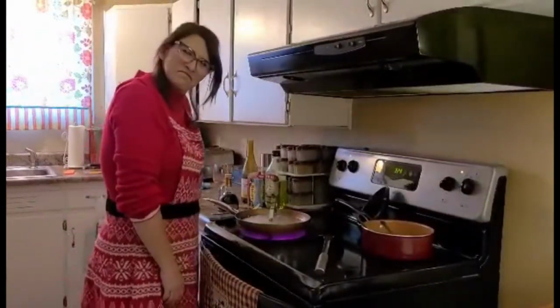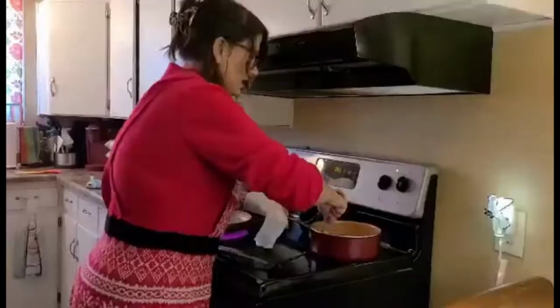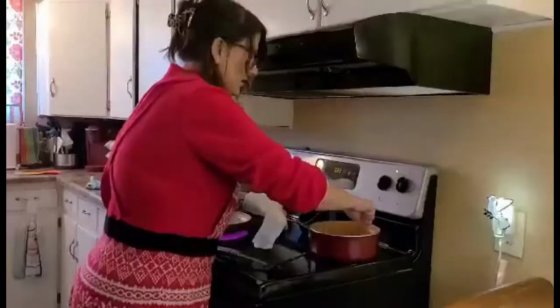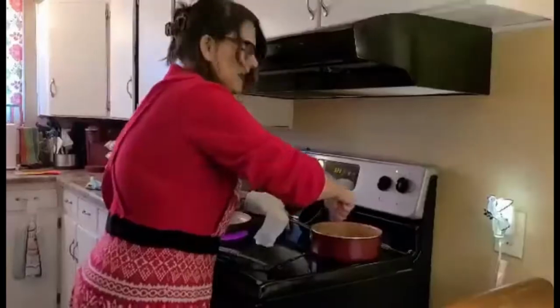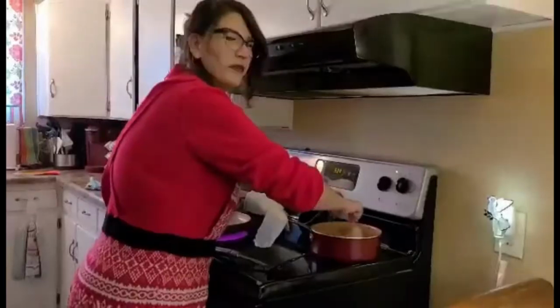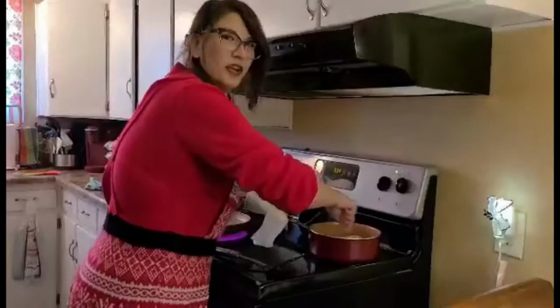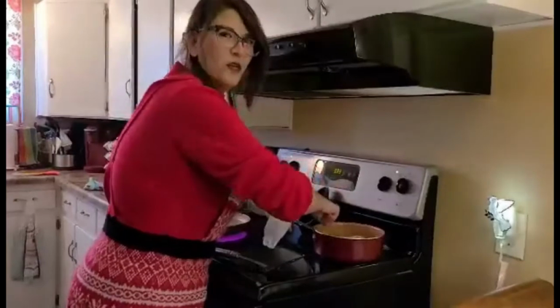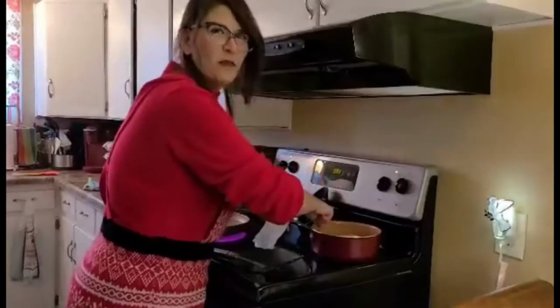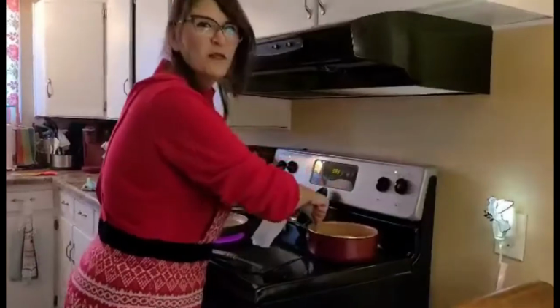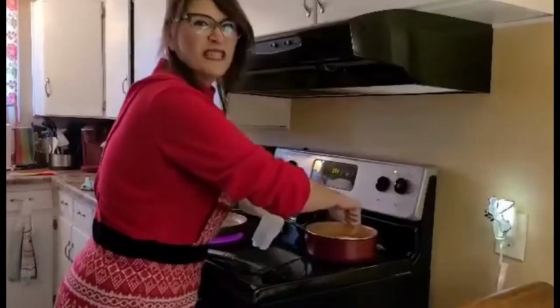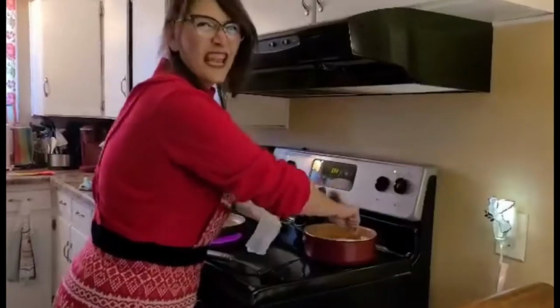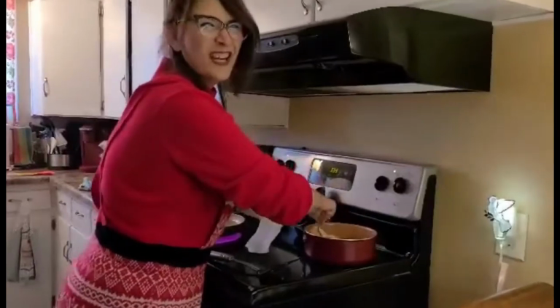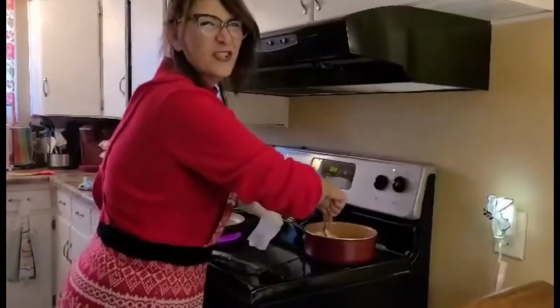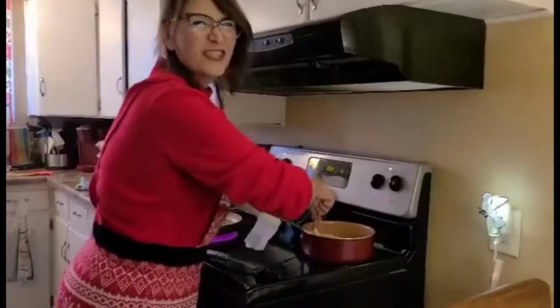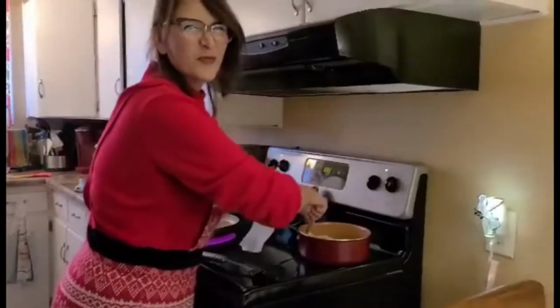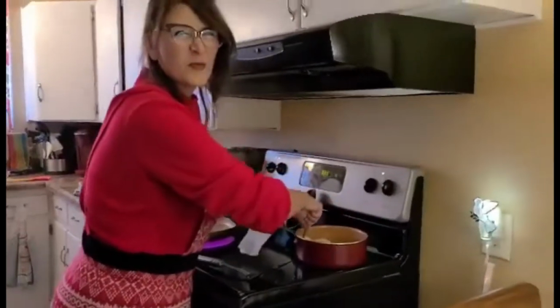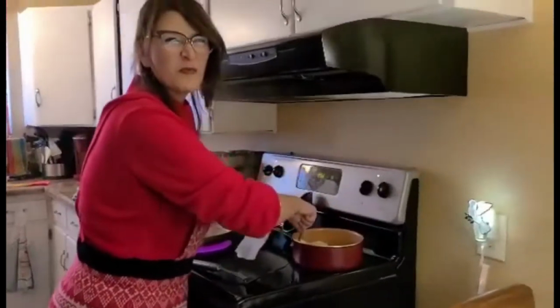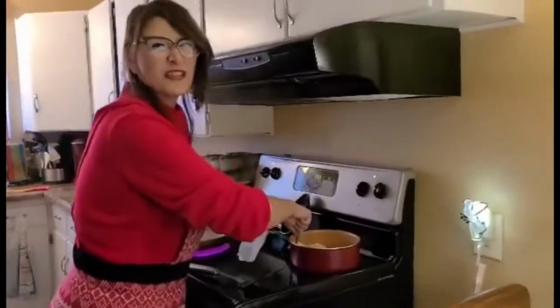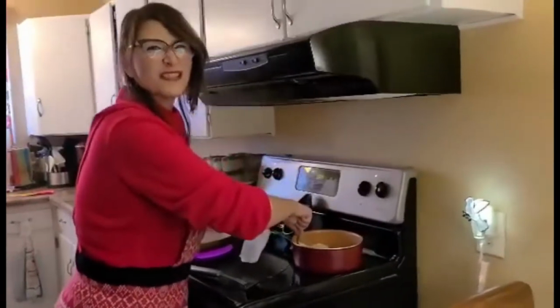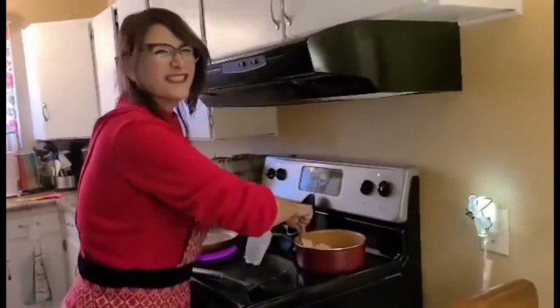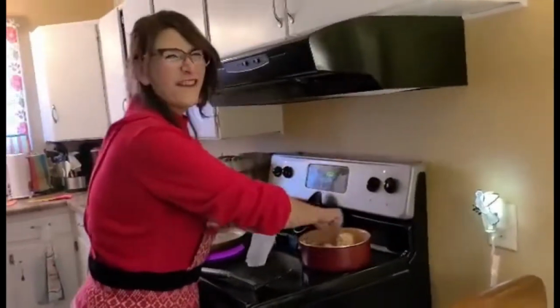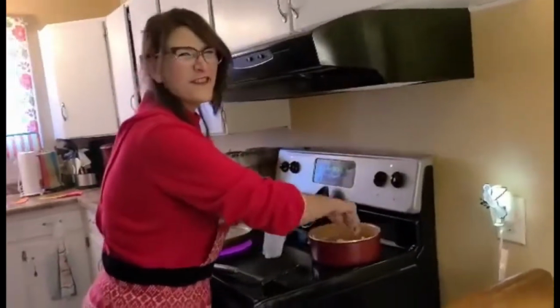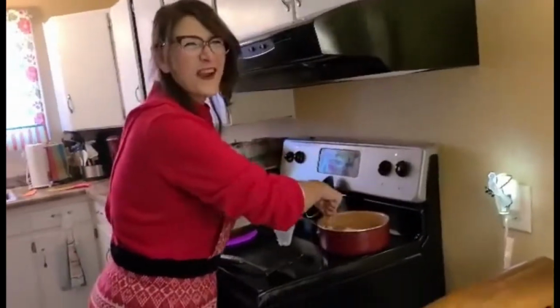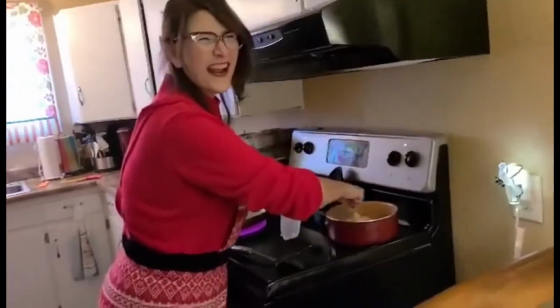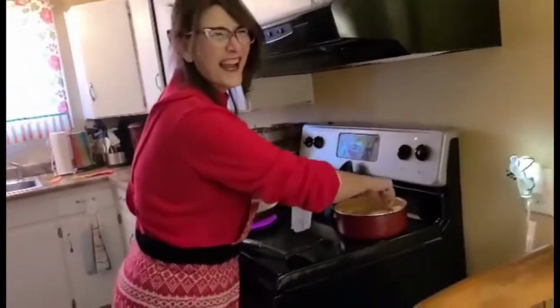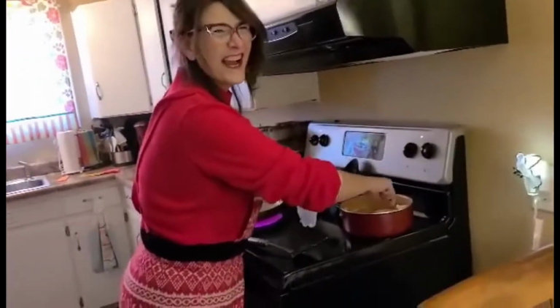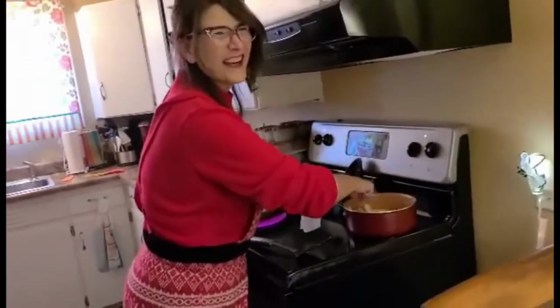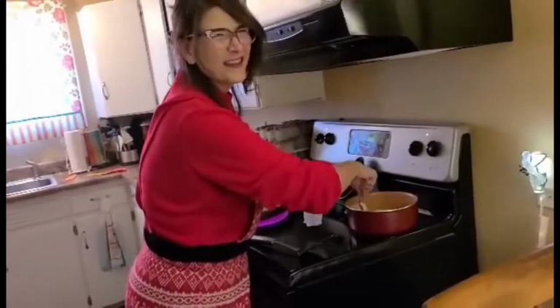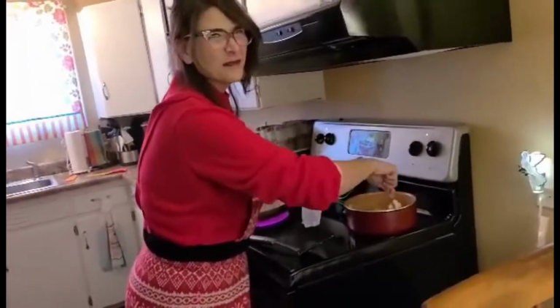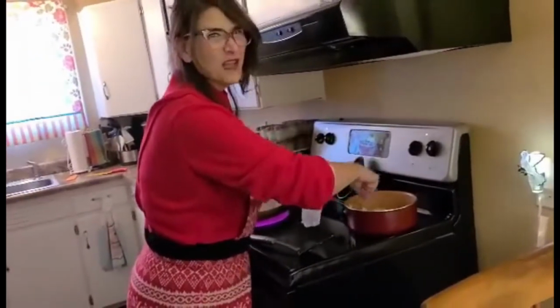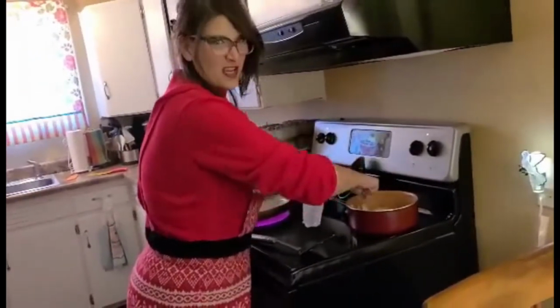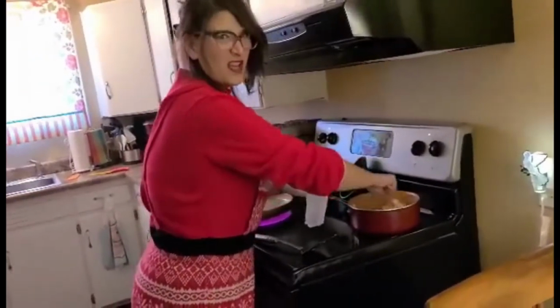Okay, we're going to whip the potatoes — whip the stuffing right out of them.